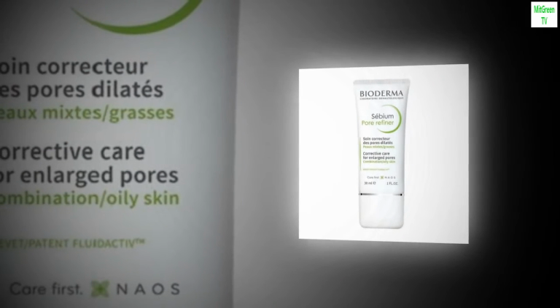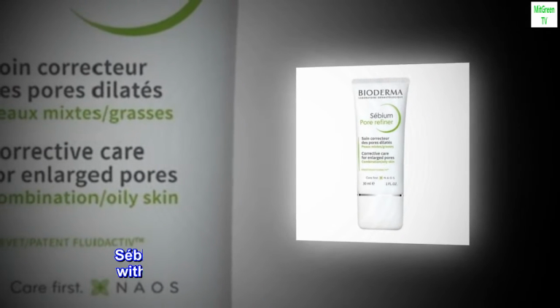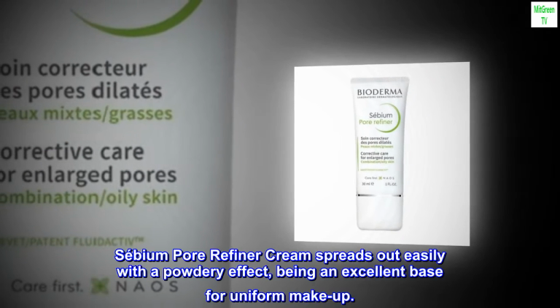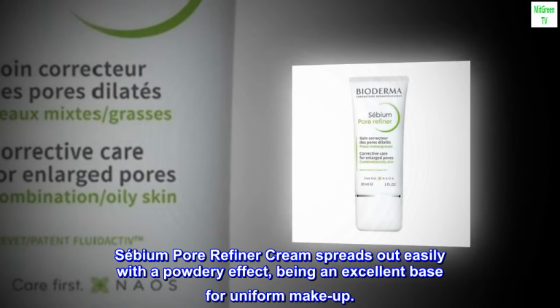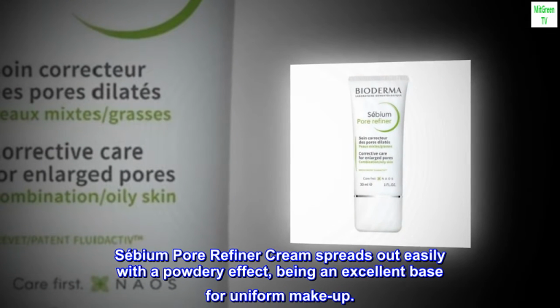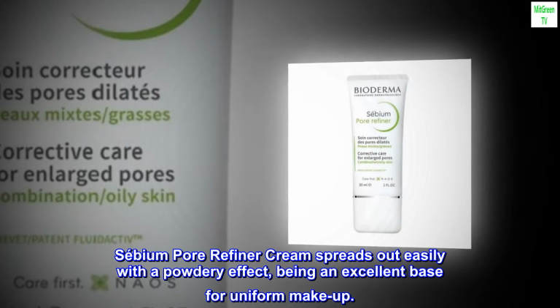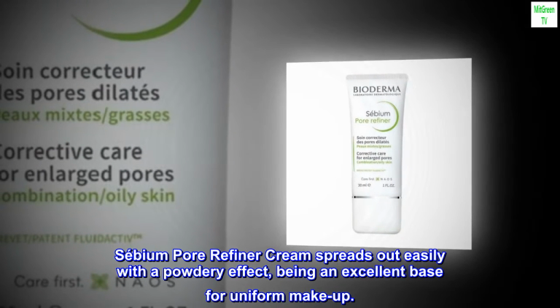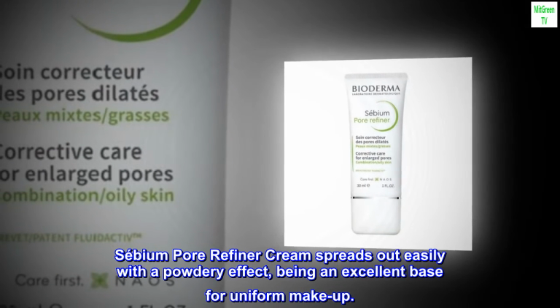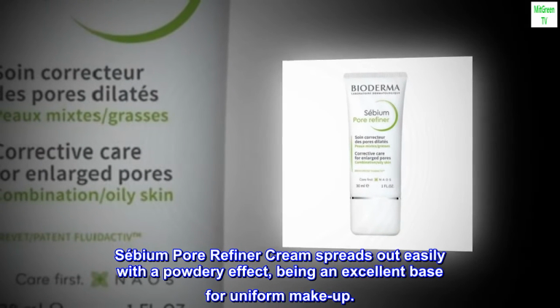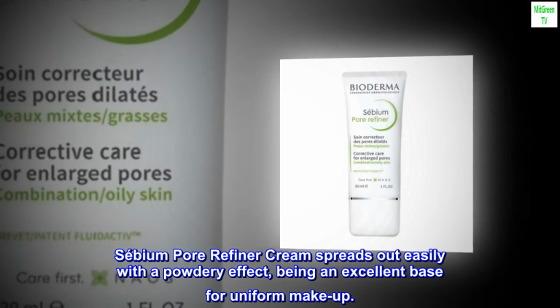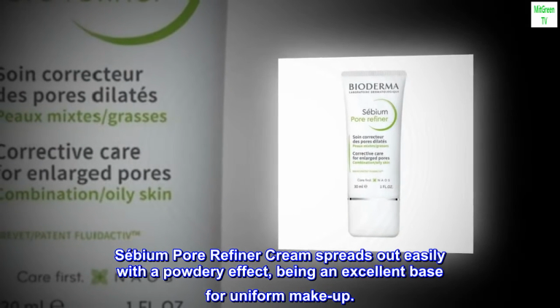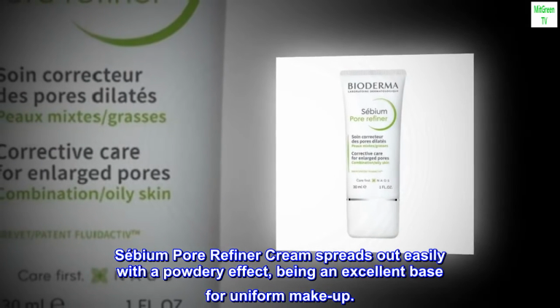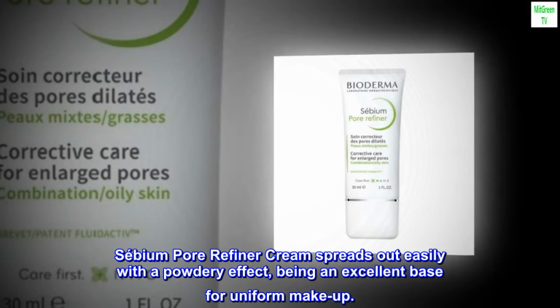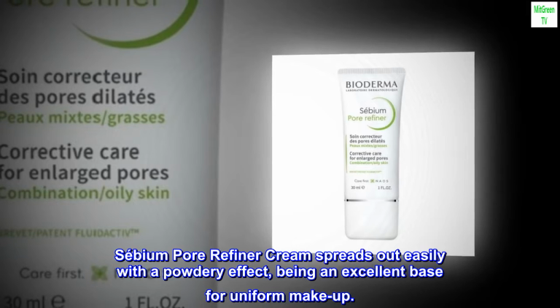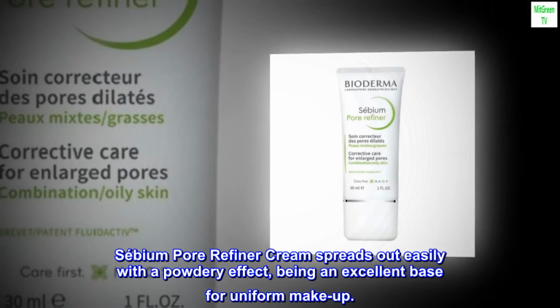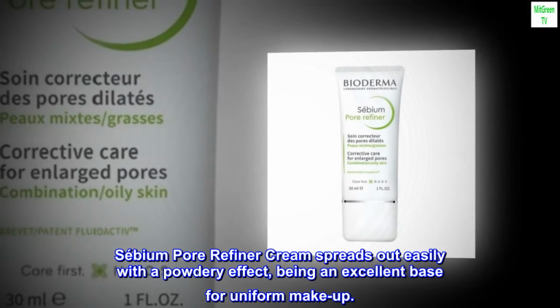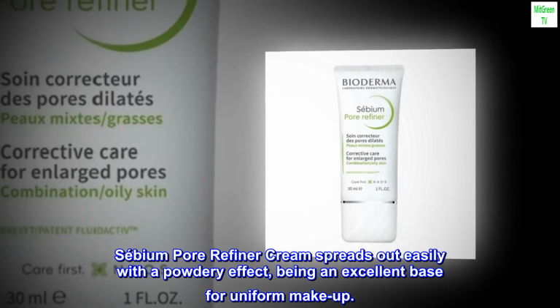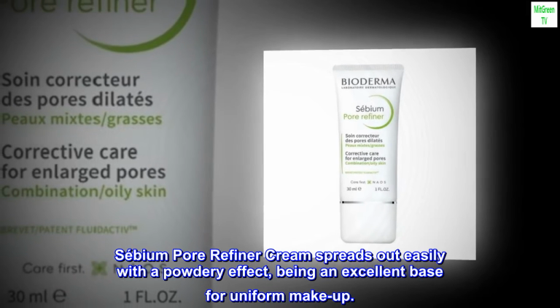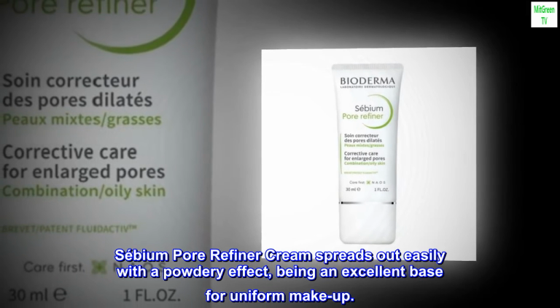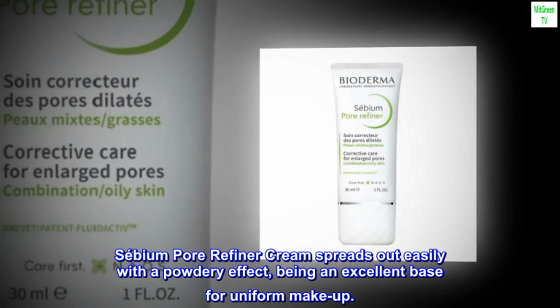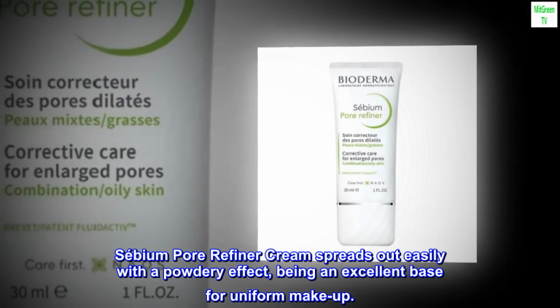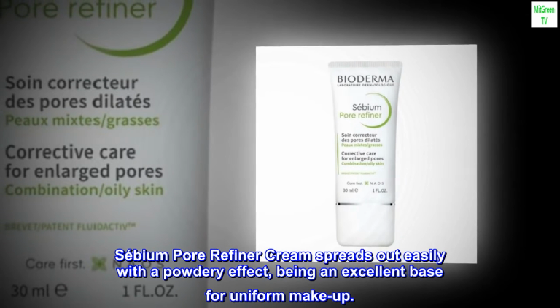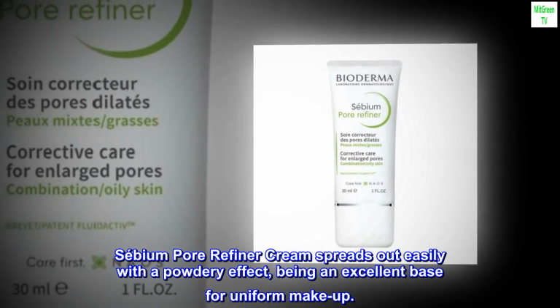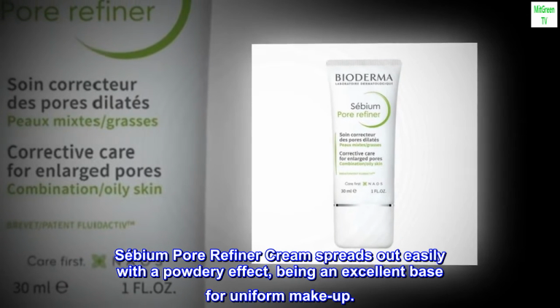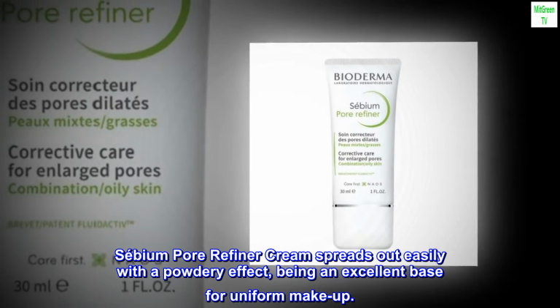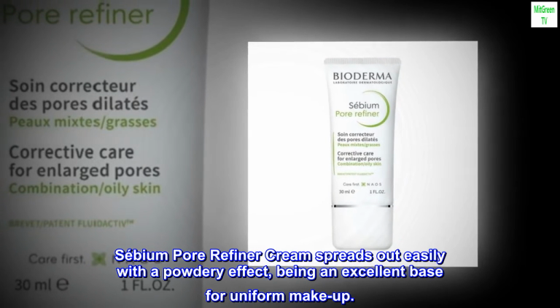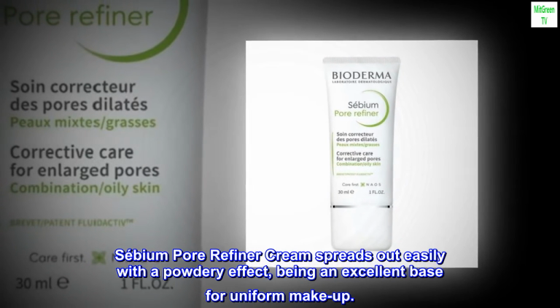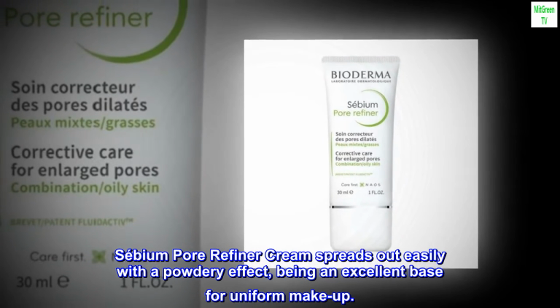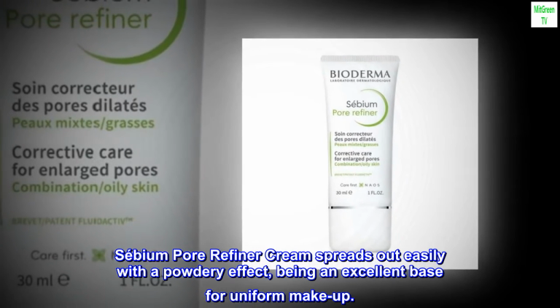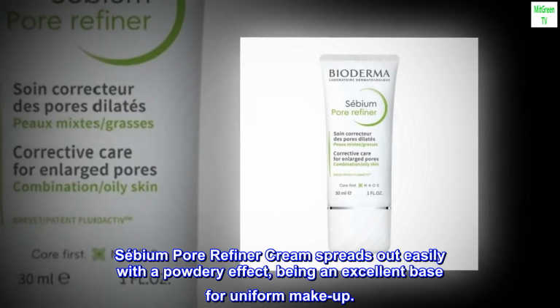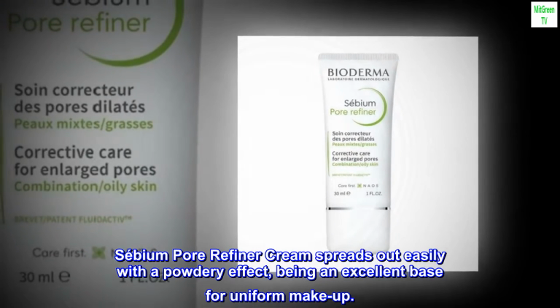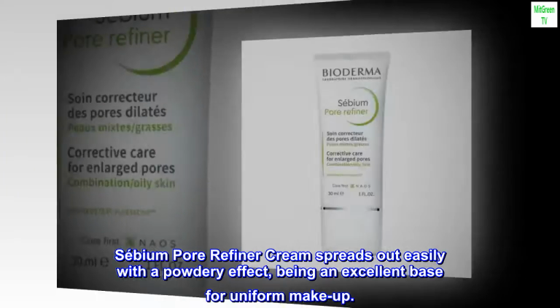Sabium Pore Refiner Cream spreads out easily with a powdery effect, being an excellent base for uniform makeup.